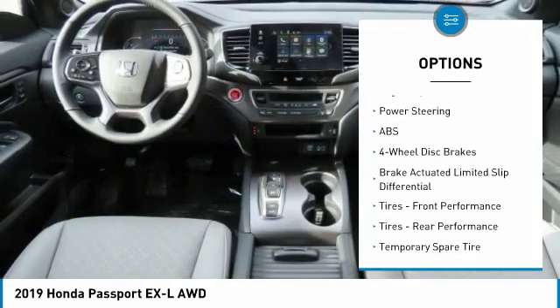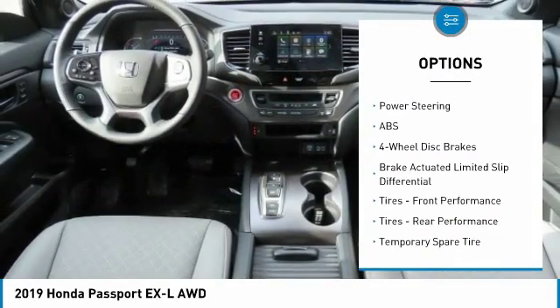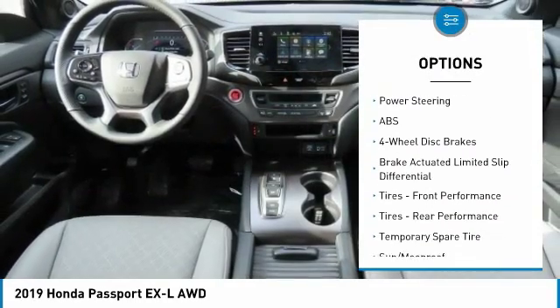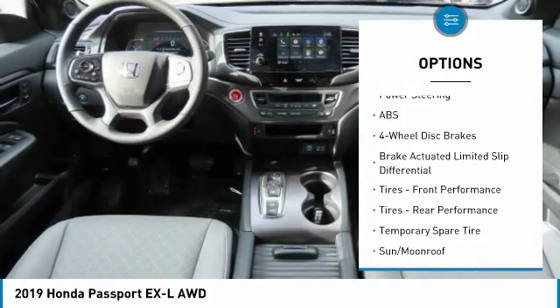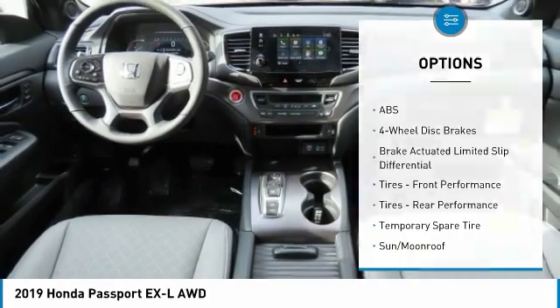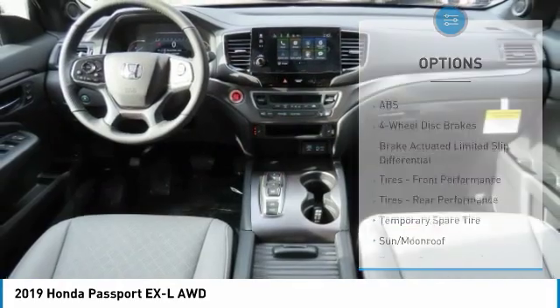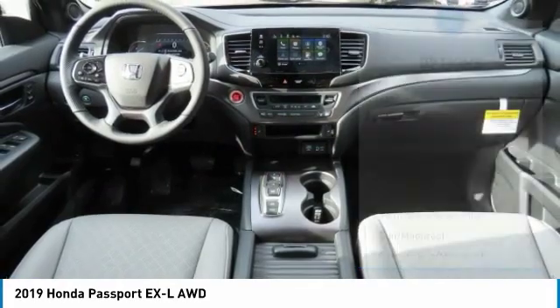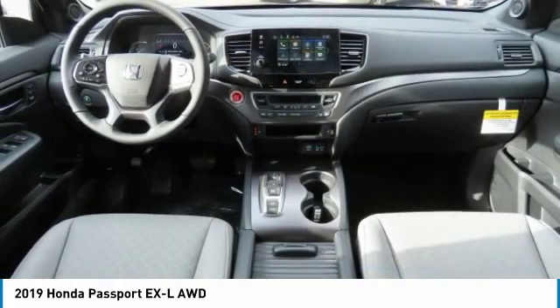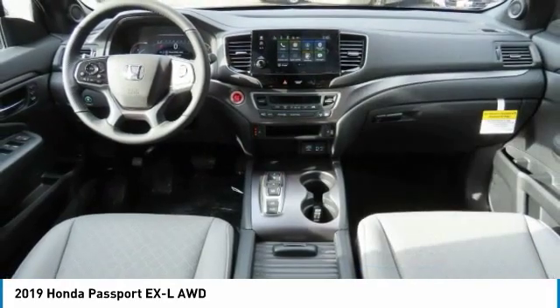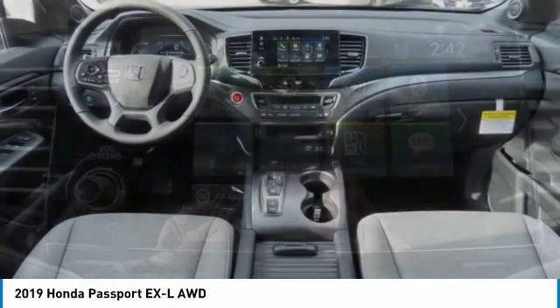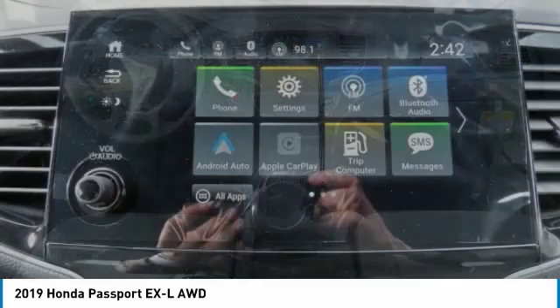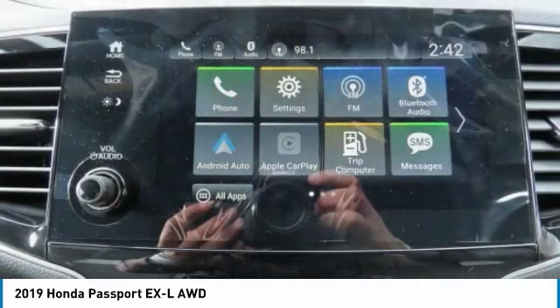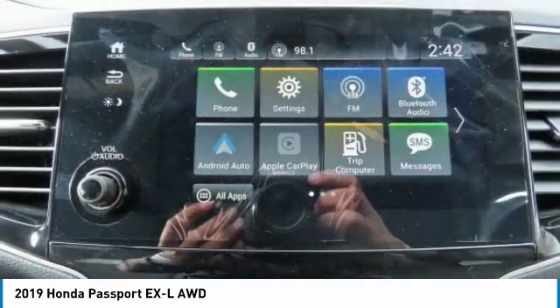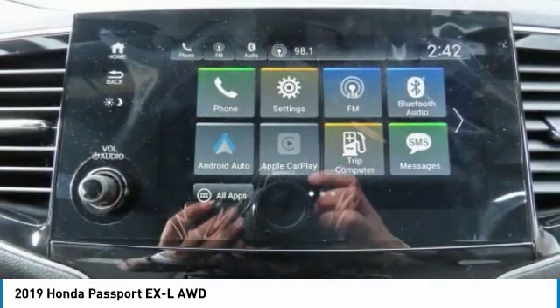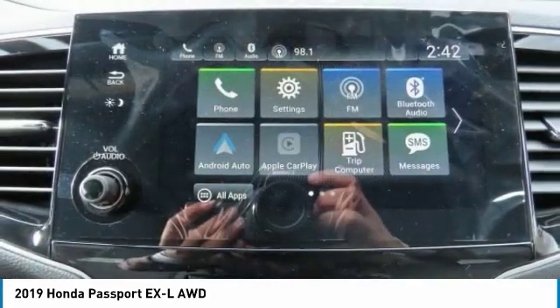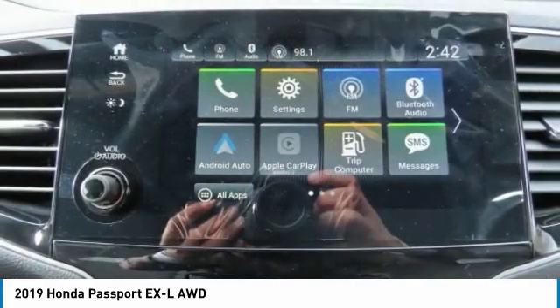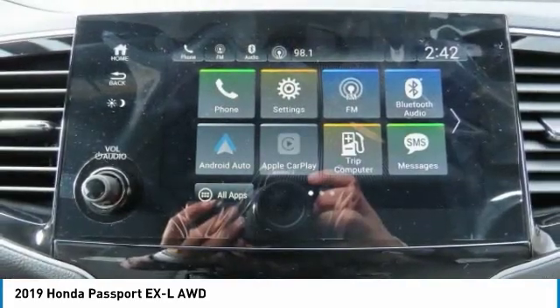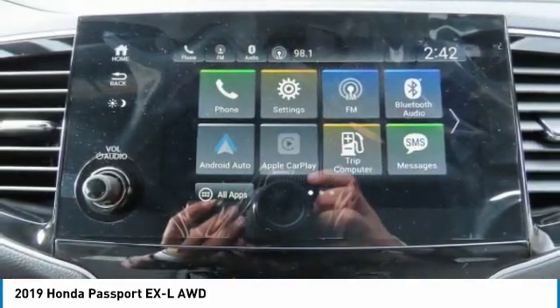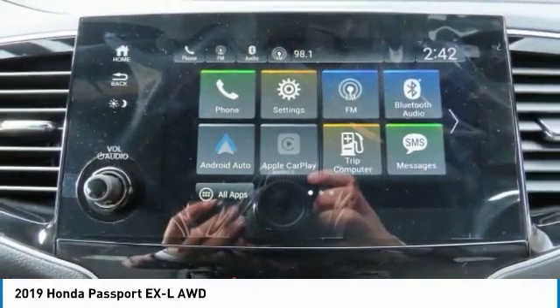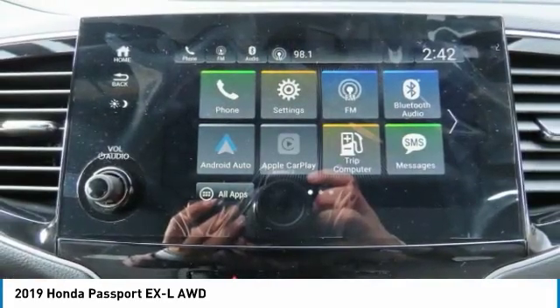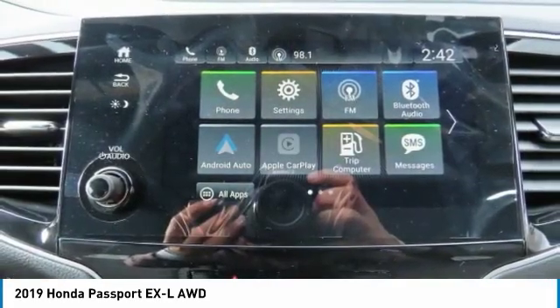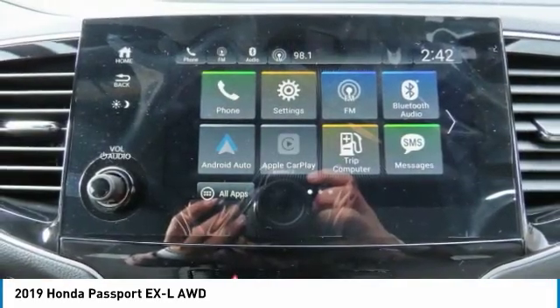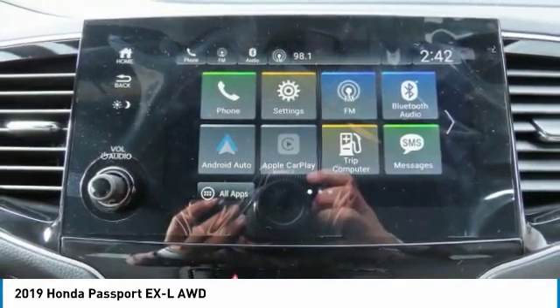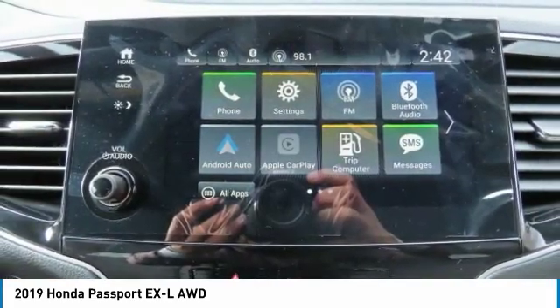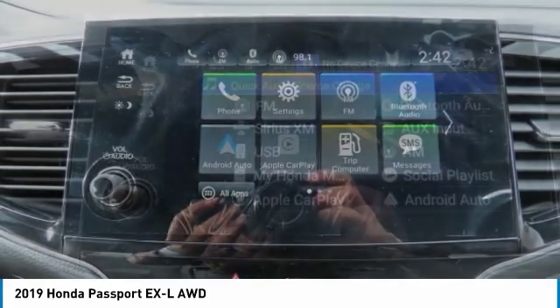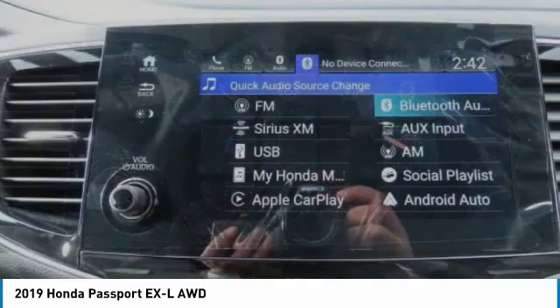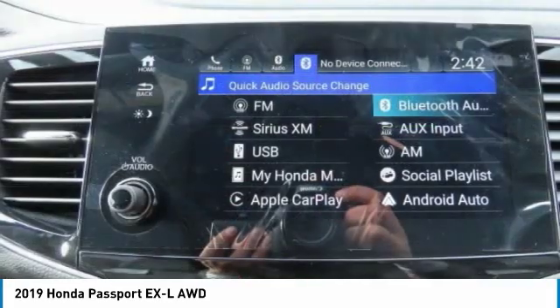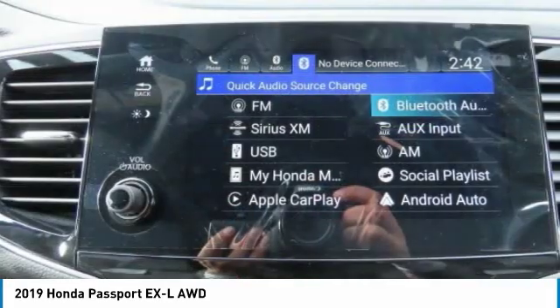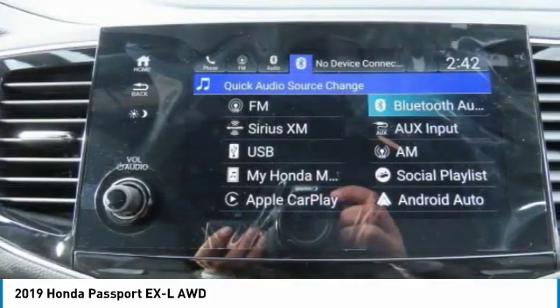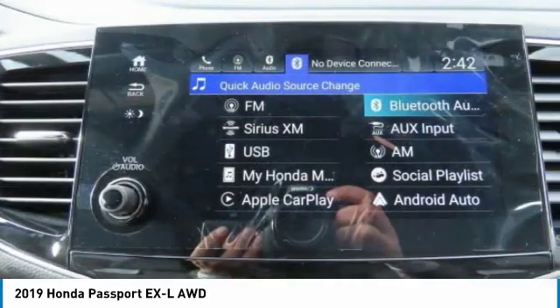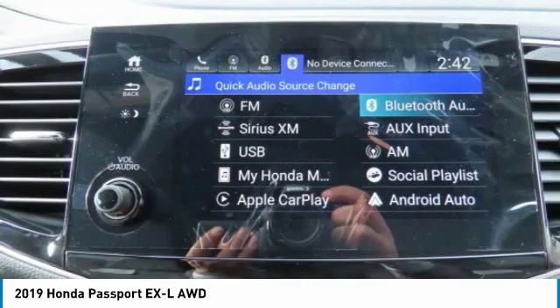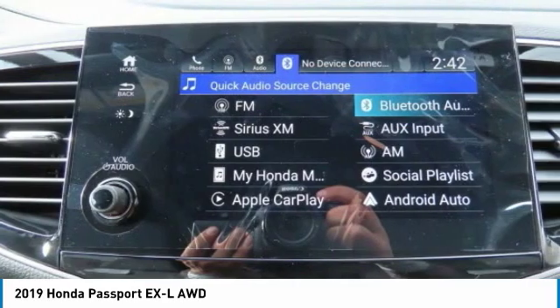Brake assist, intermittent wipers, daytime running lights, privacy glass, fog lamps.